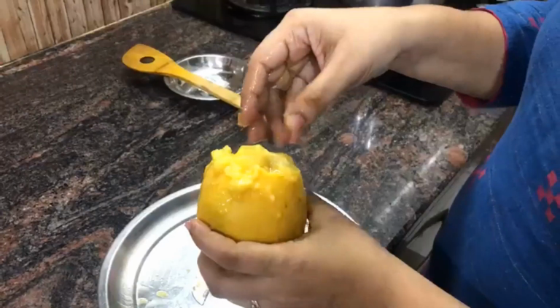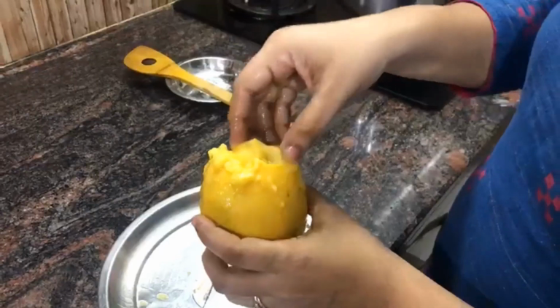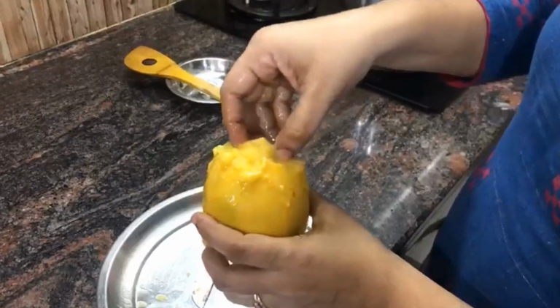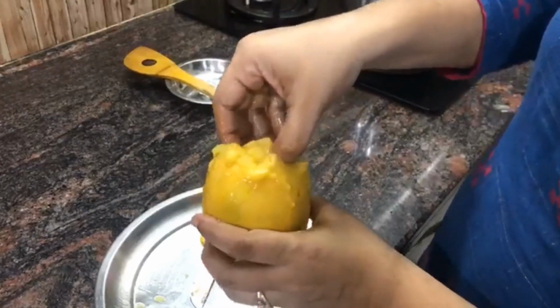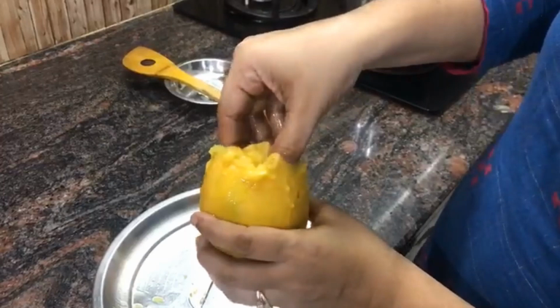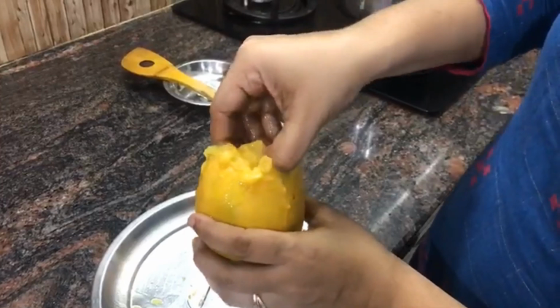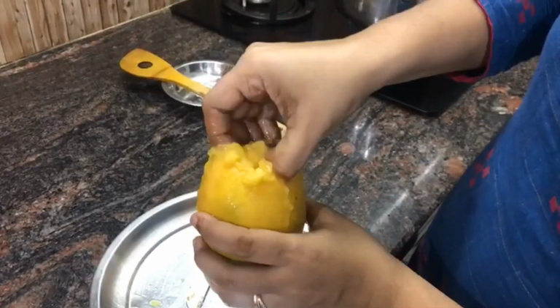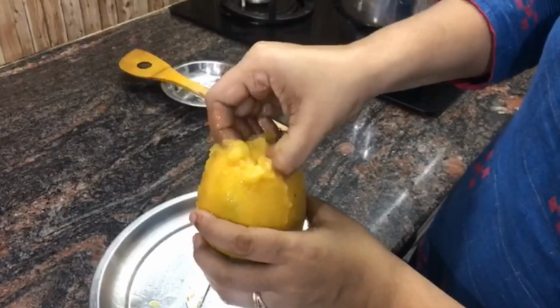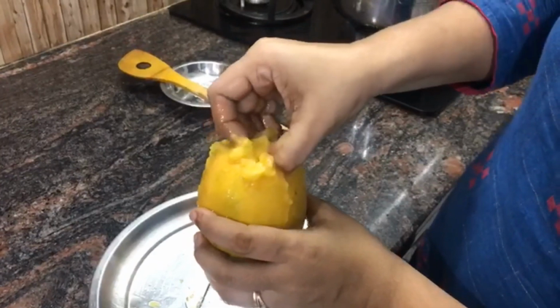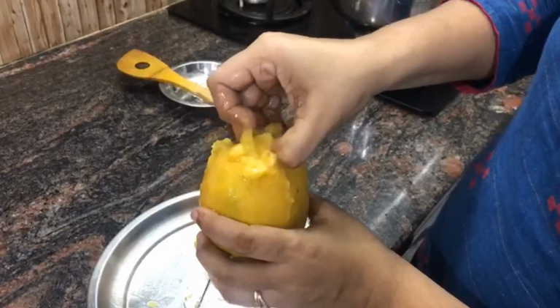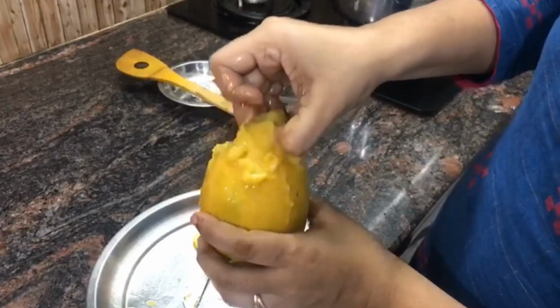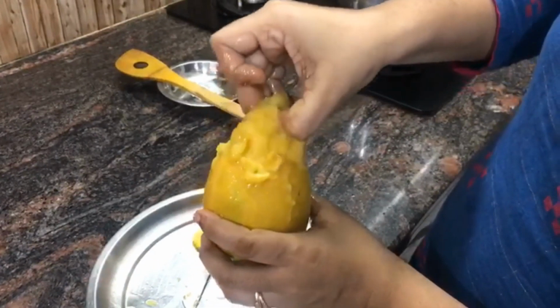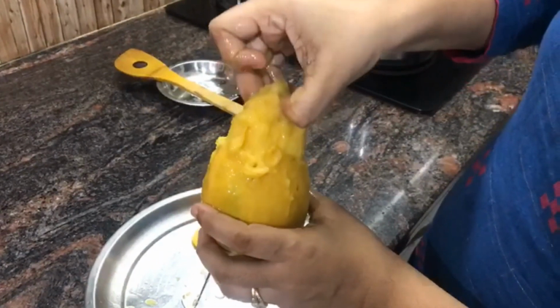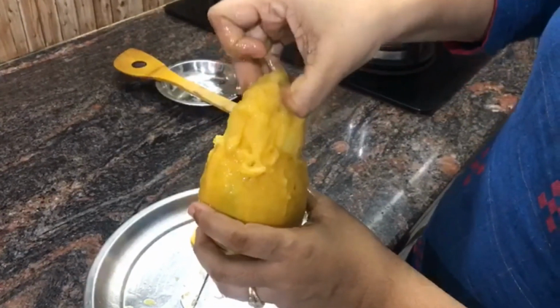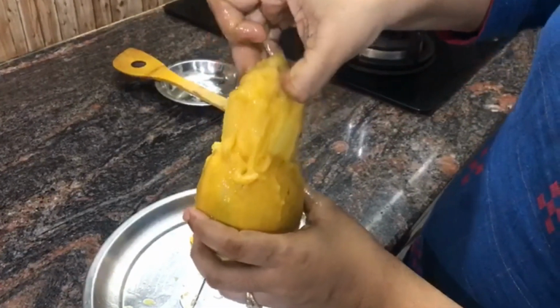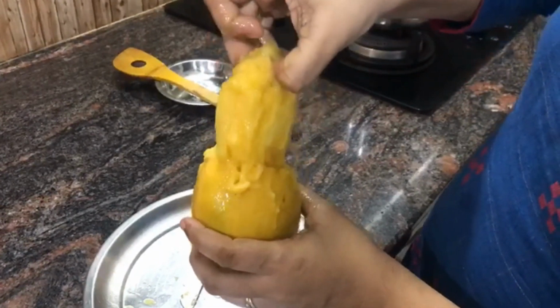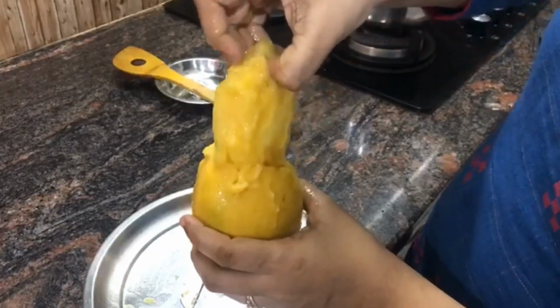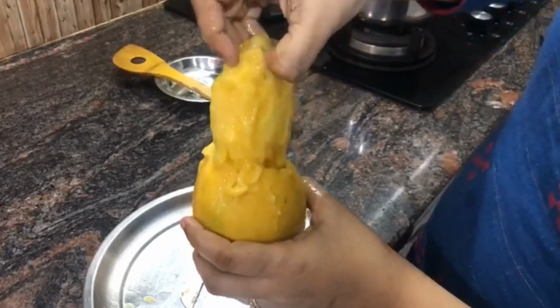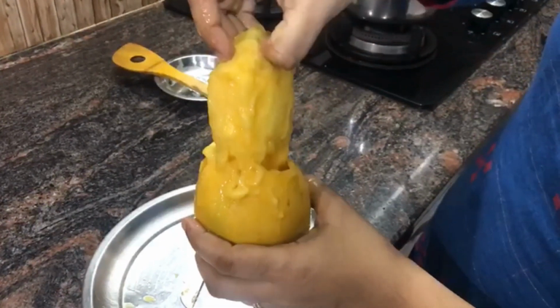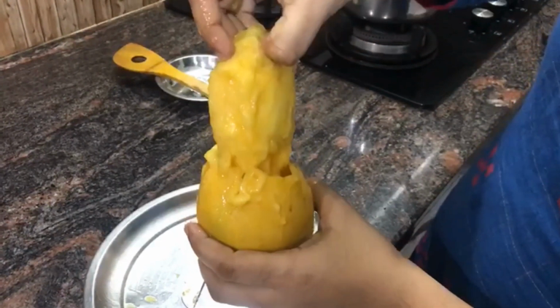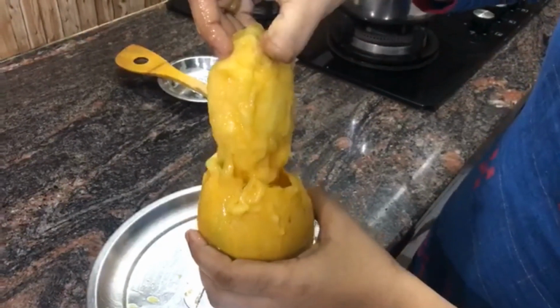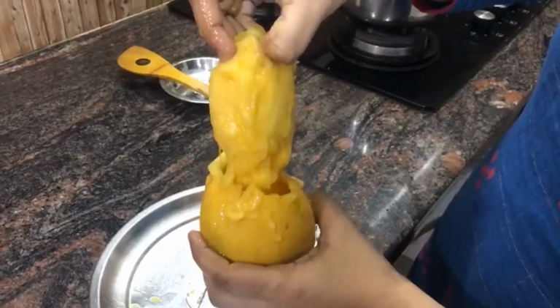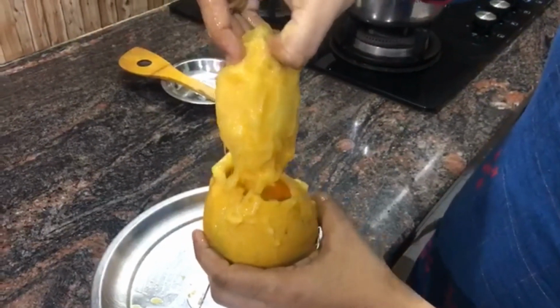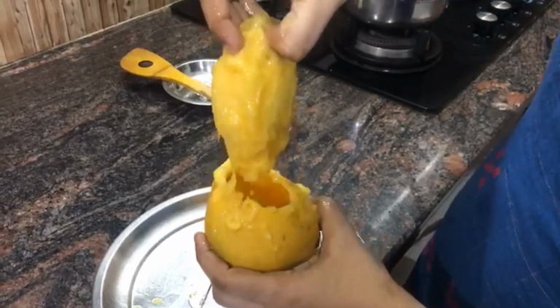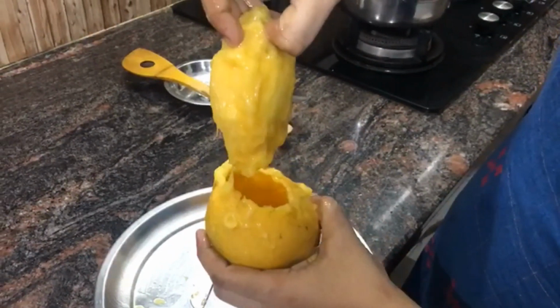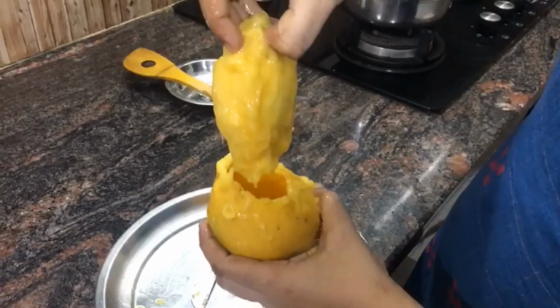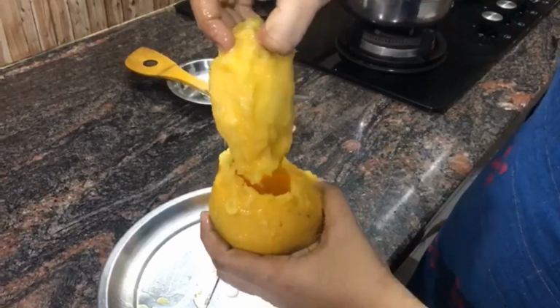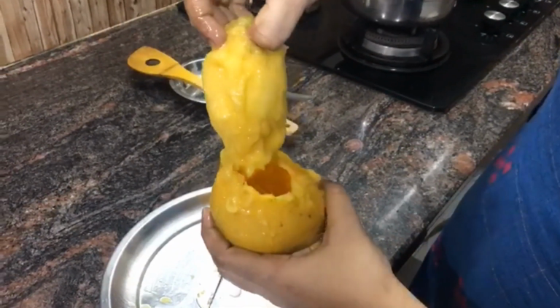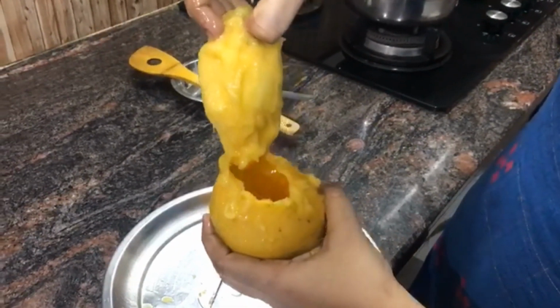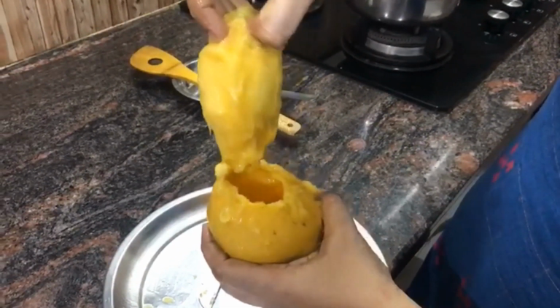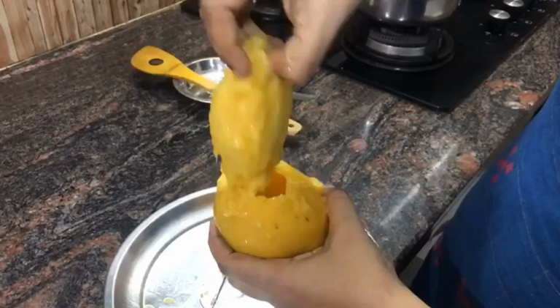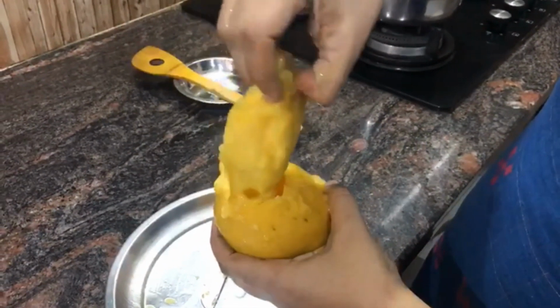Now we will take out the seed of the mango.